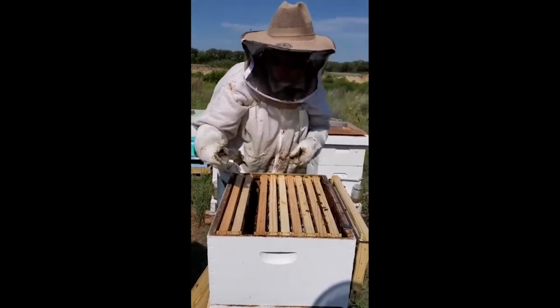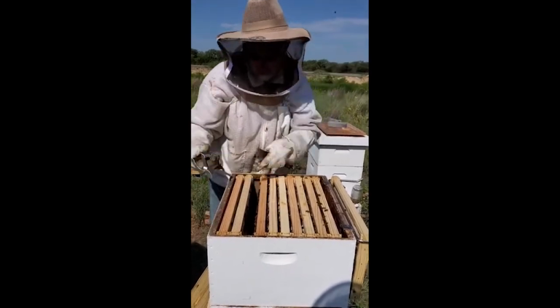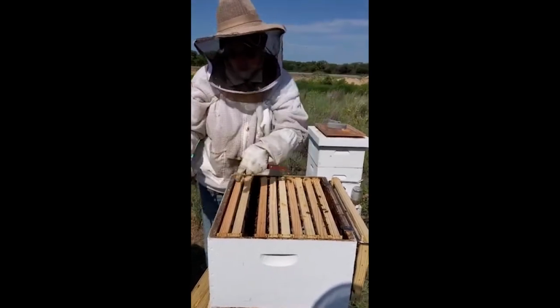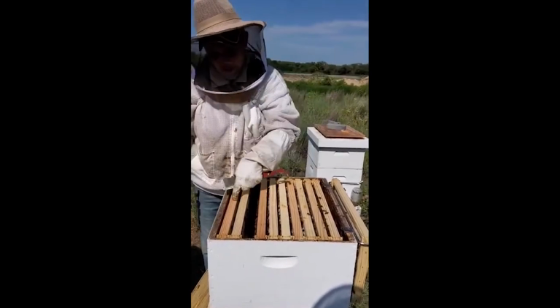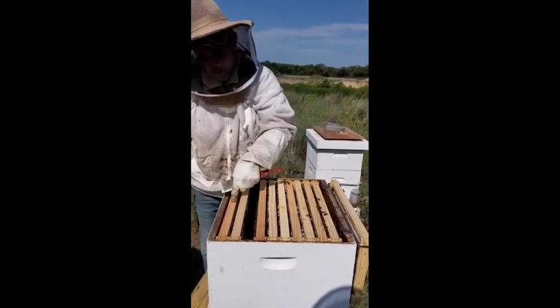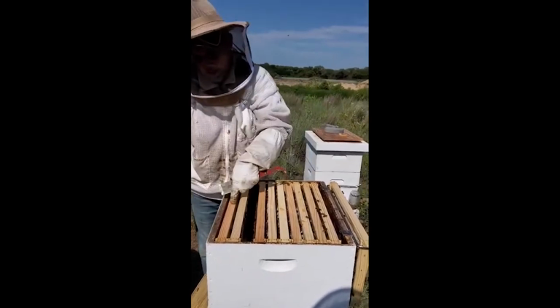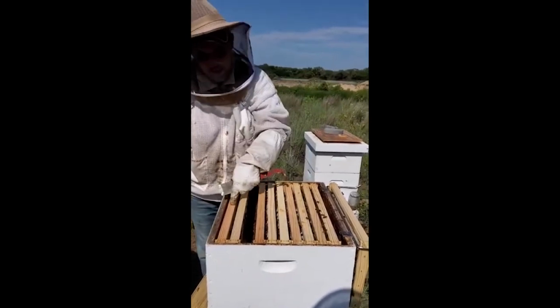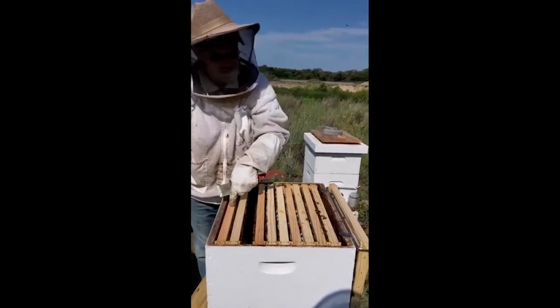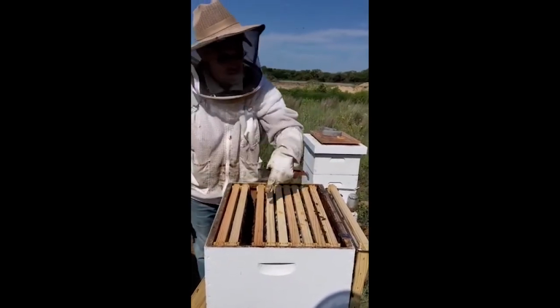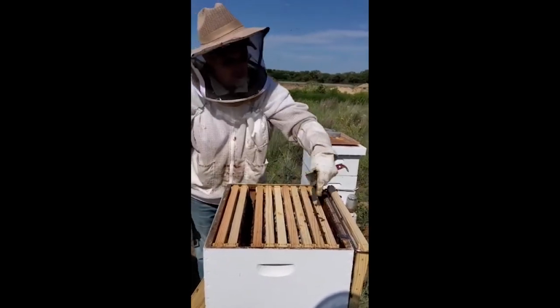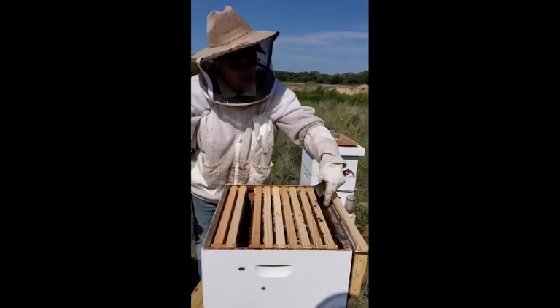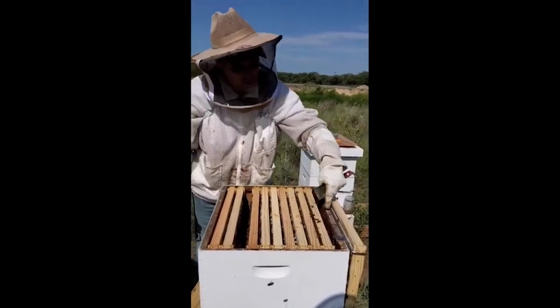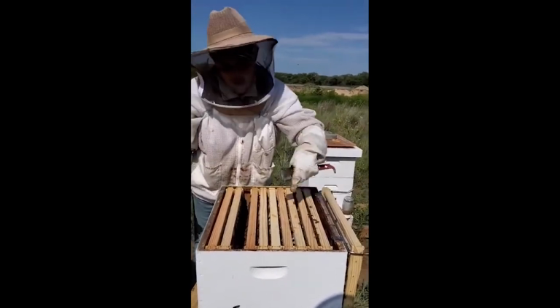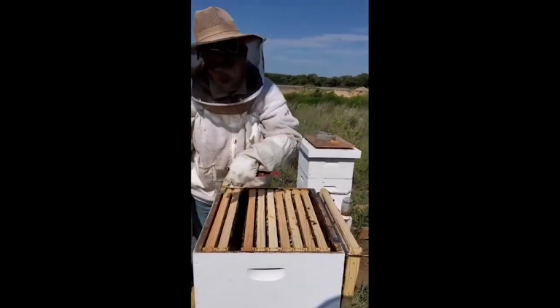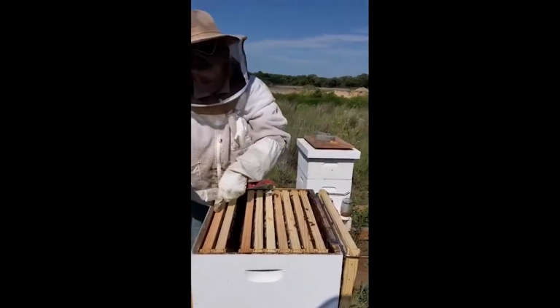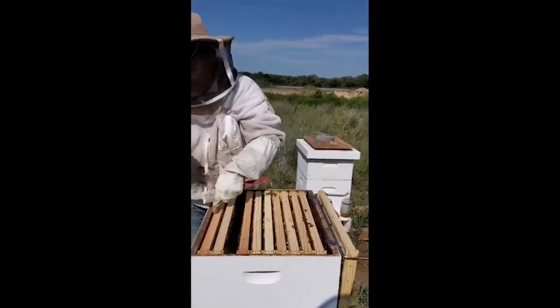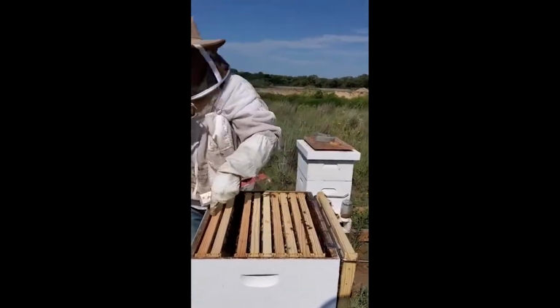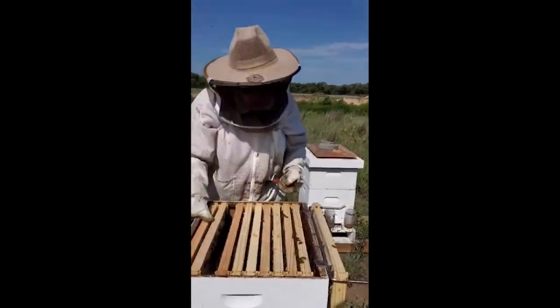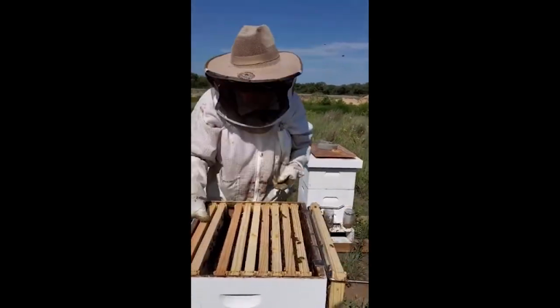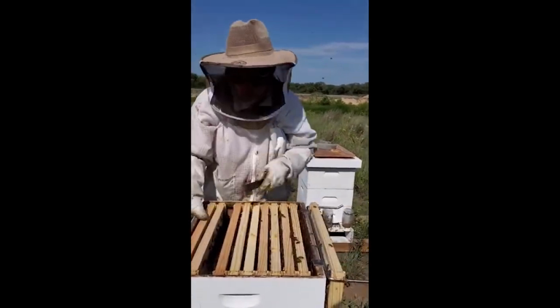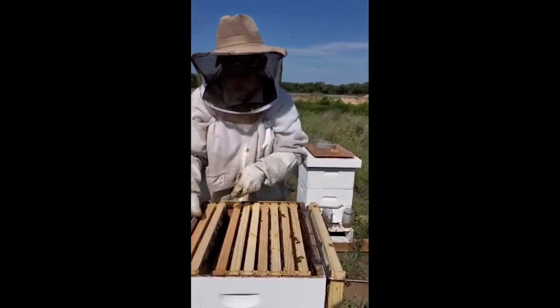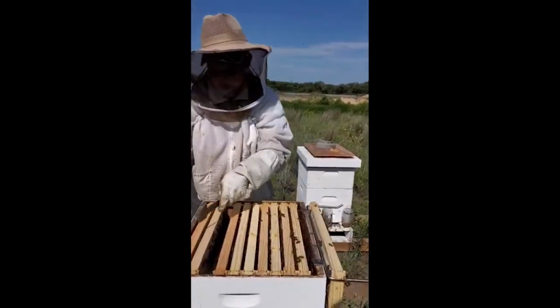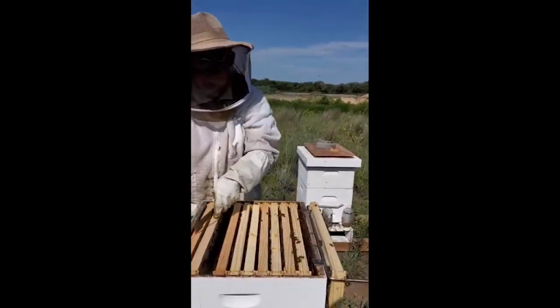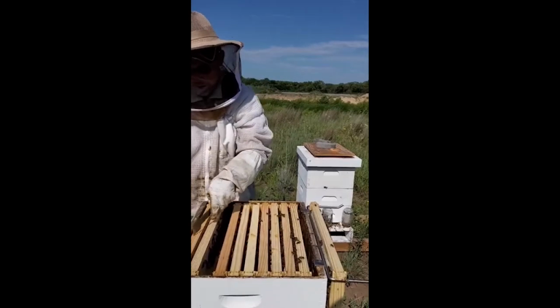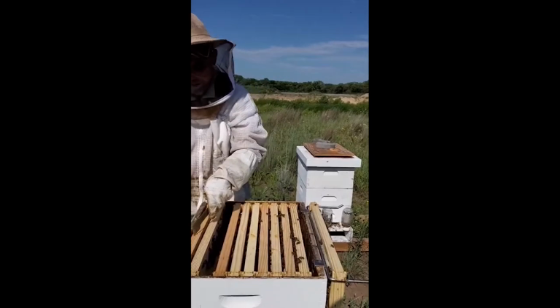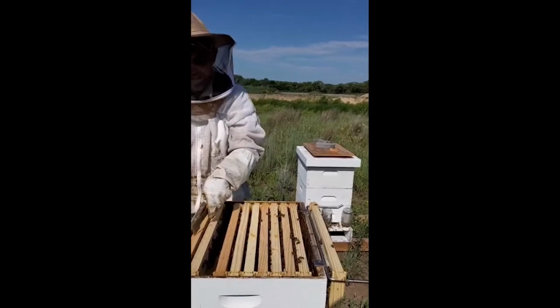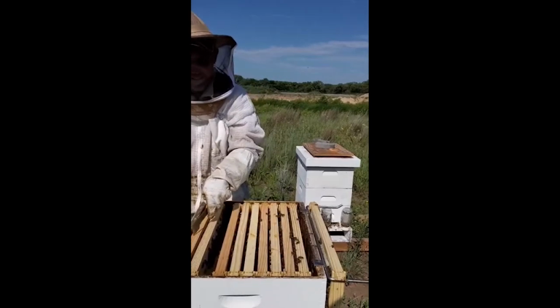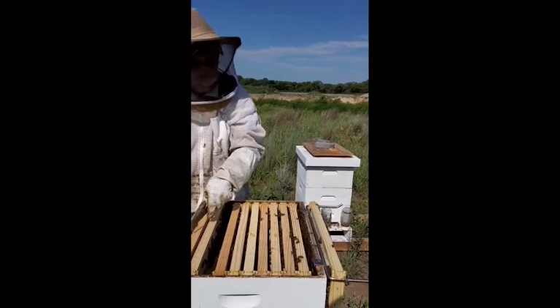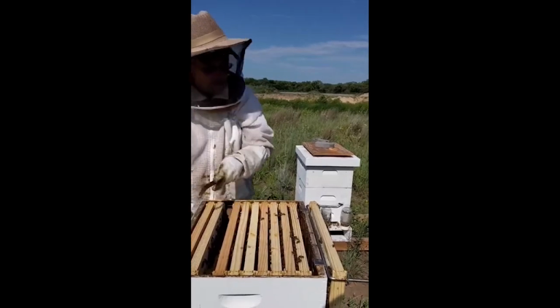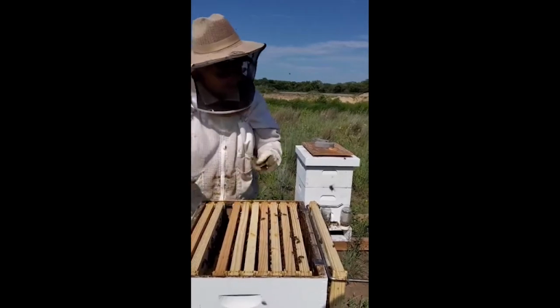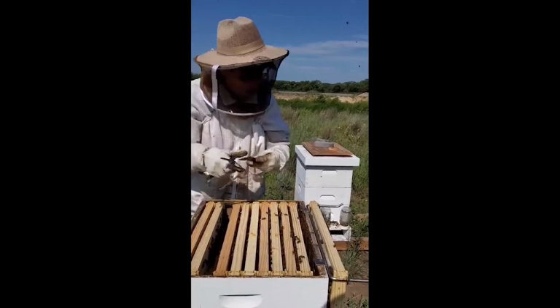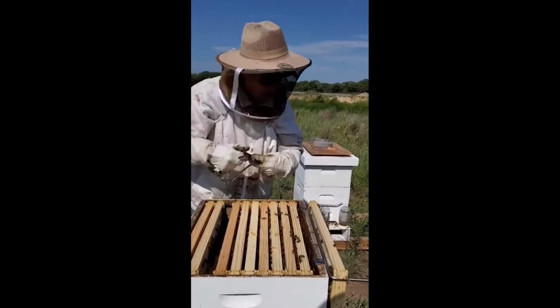The queen won't lay on these — they're referred to as insulator frames.